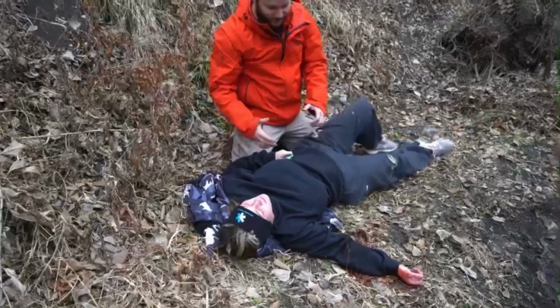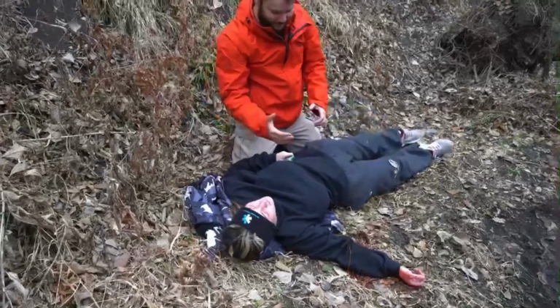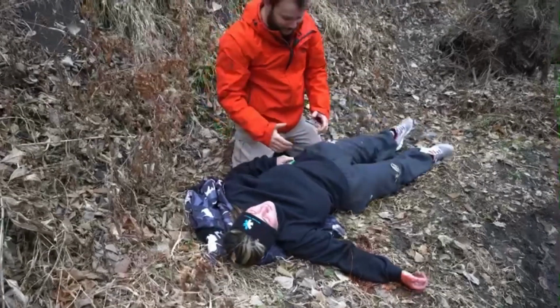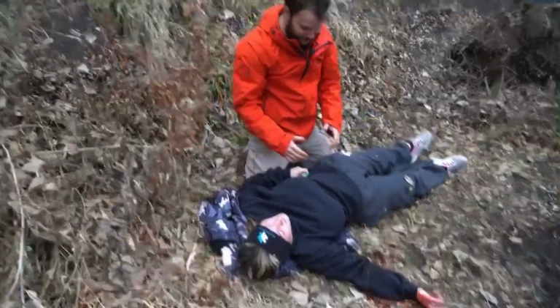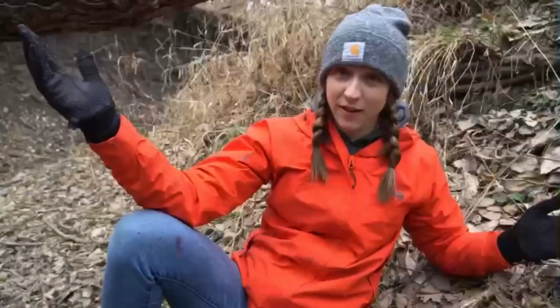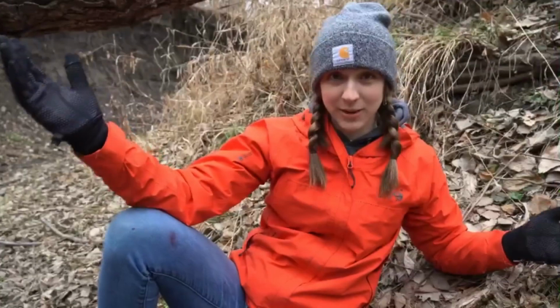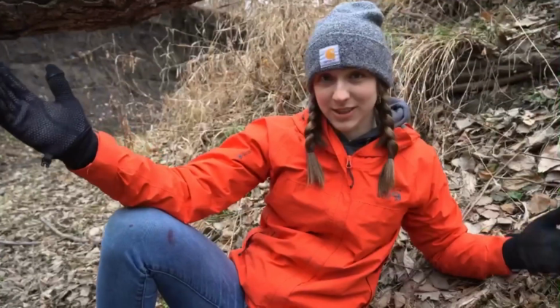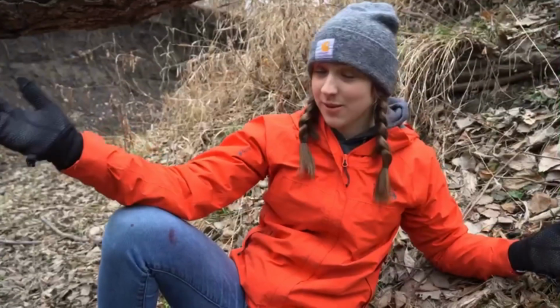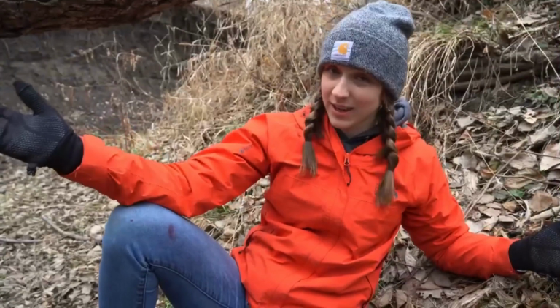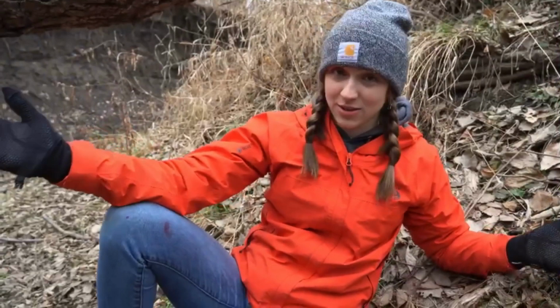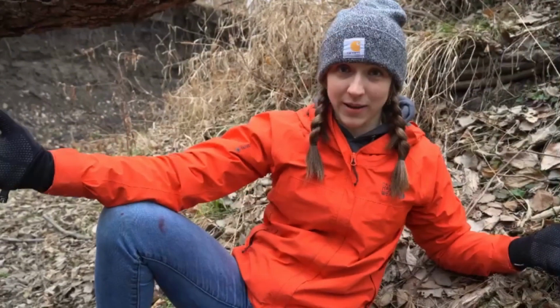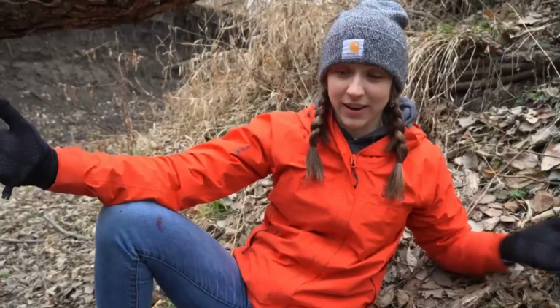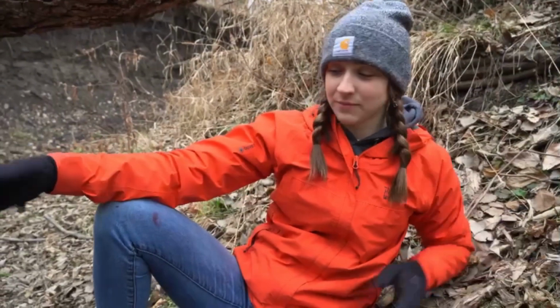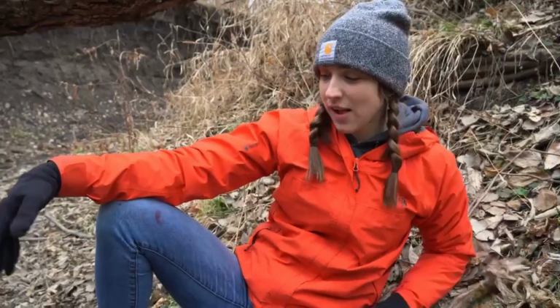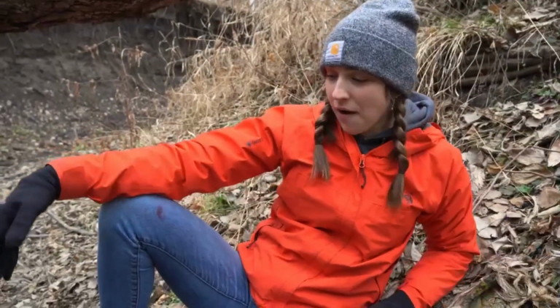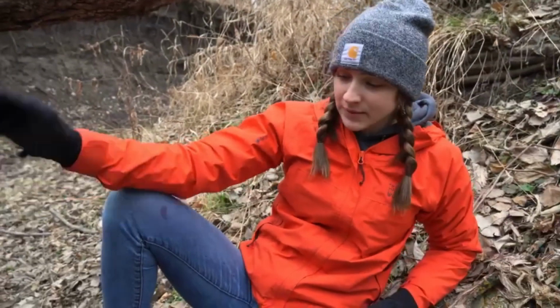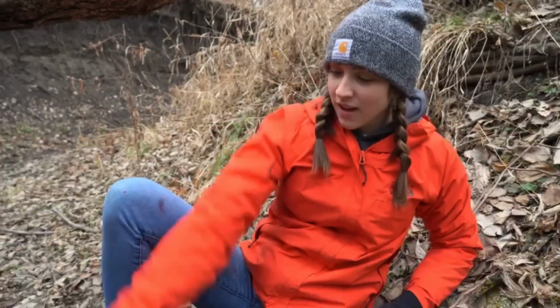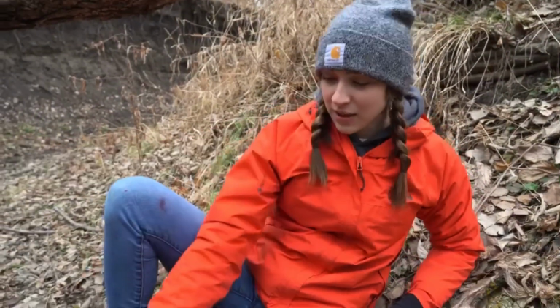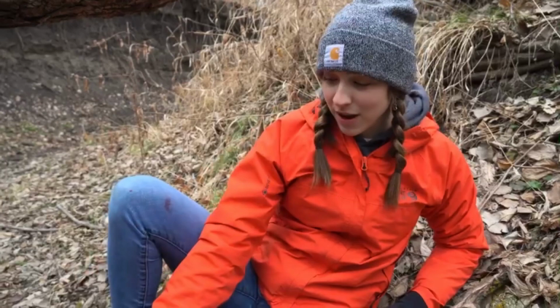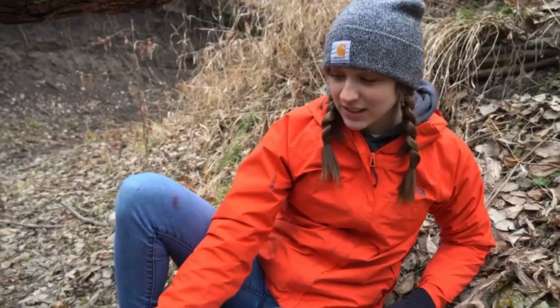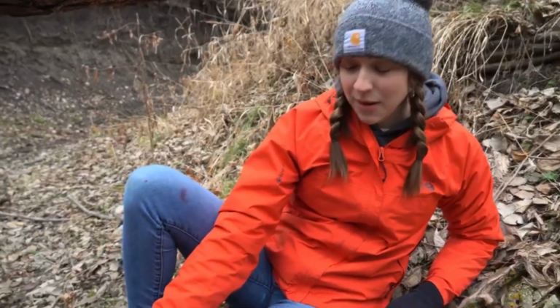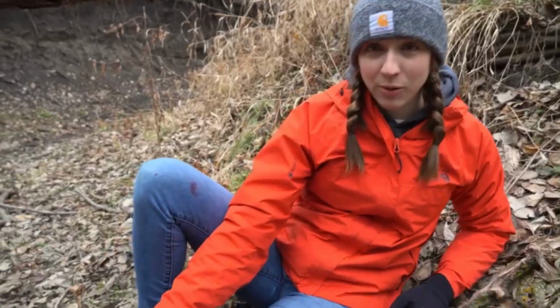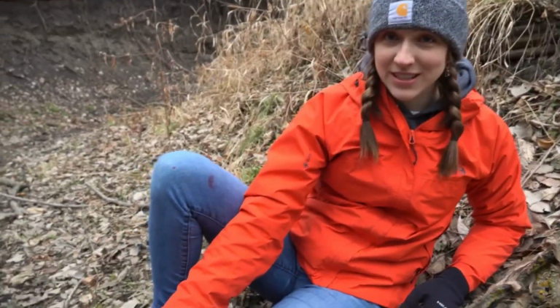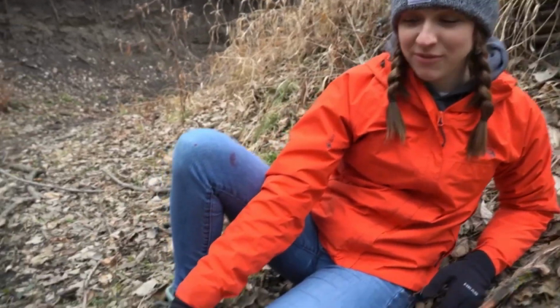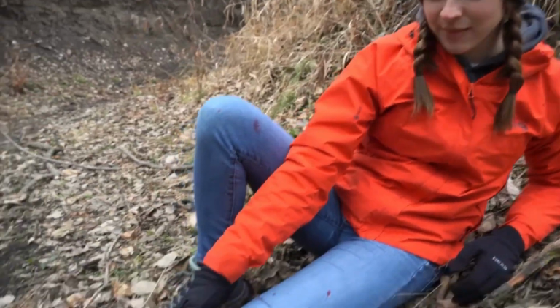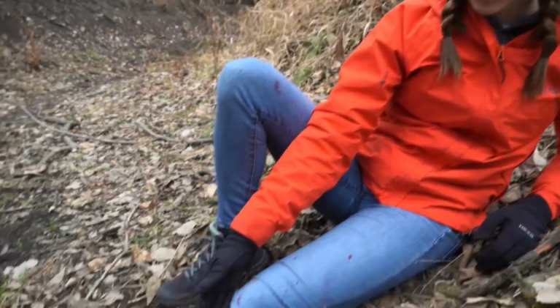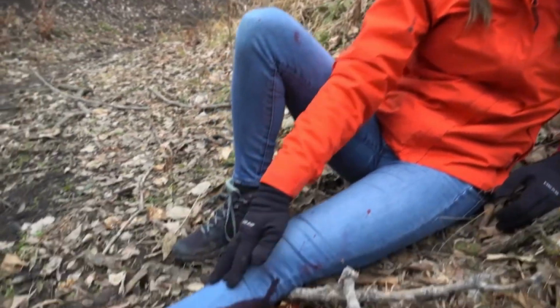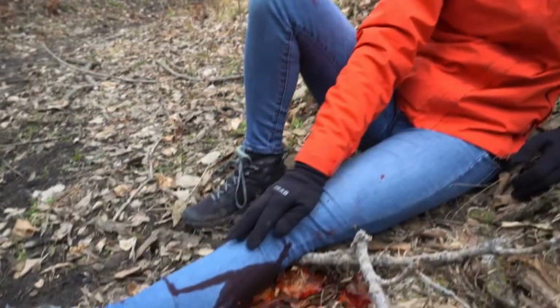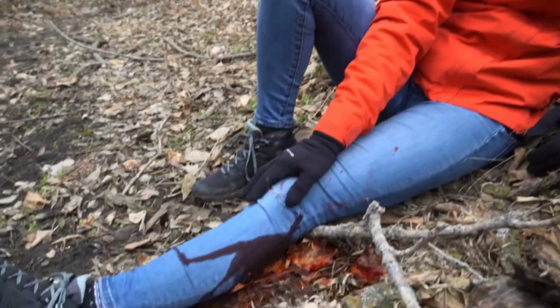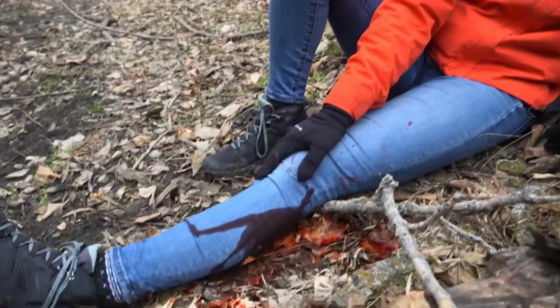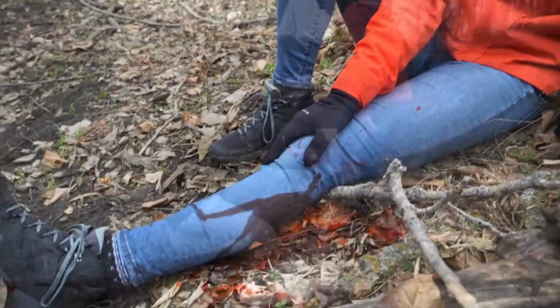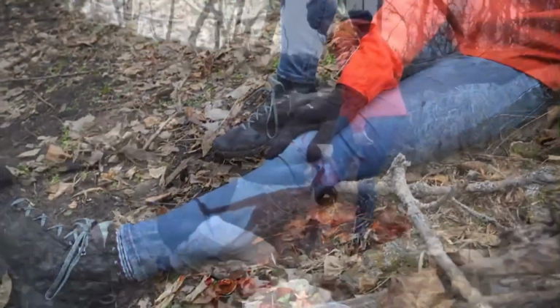We all jumped off the ridge because we didn't want to get struck by lightning. In the process, I broke my tib-fib, which you can see is bleeding quite heavily.